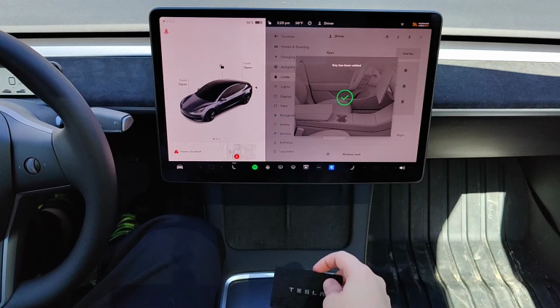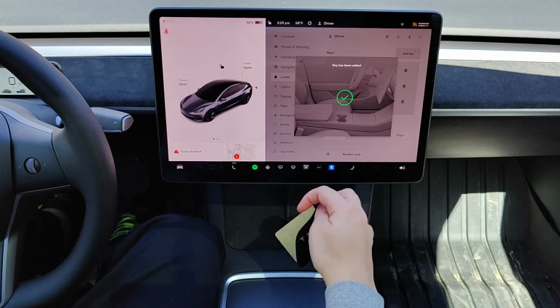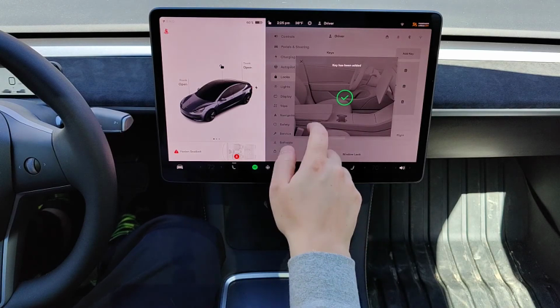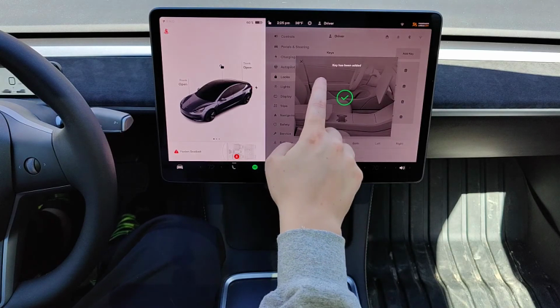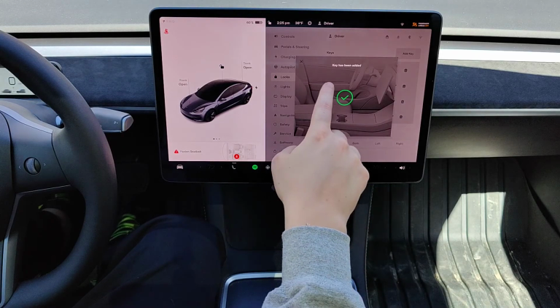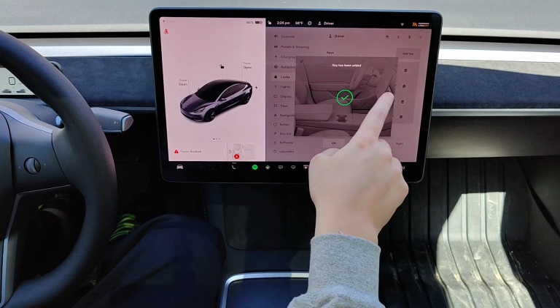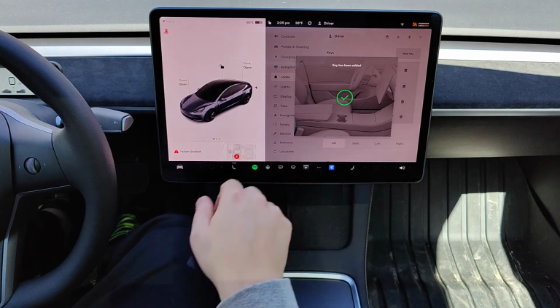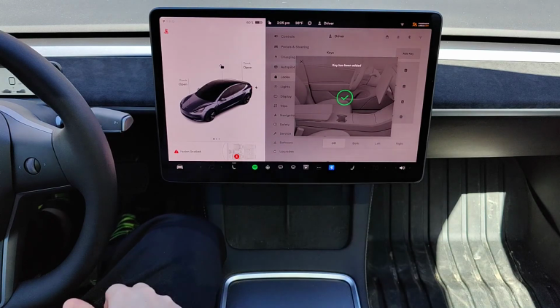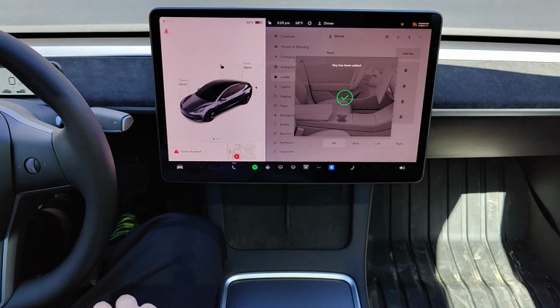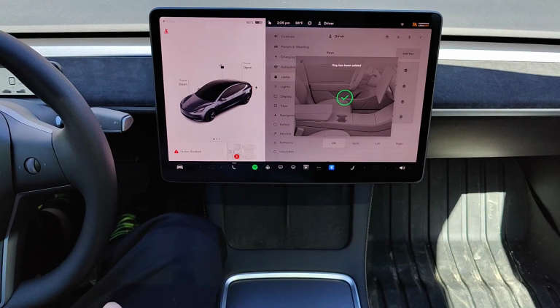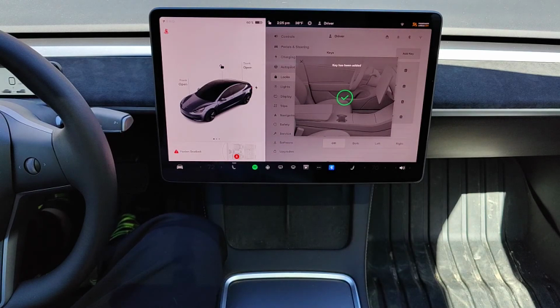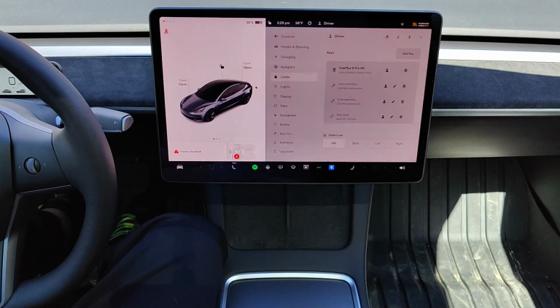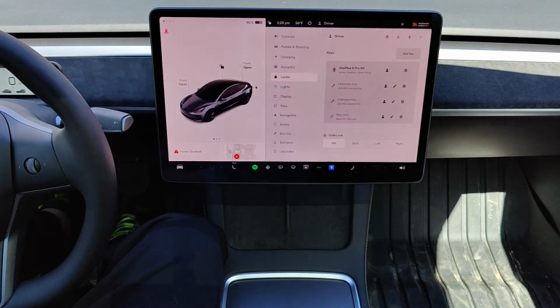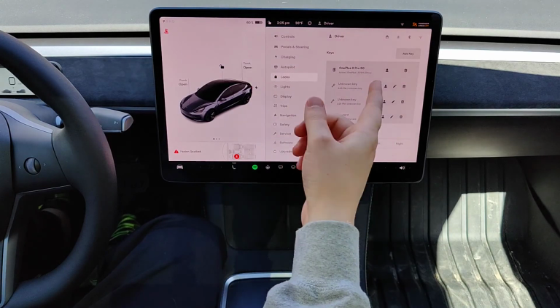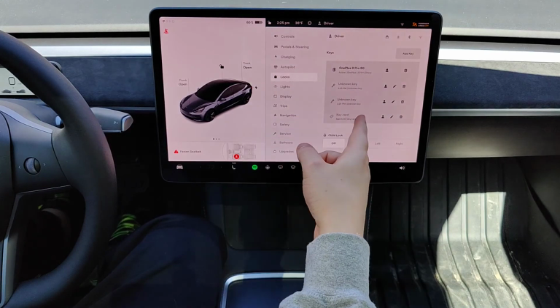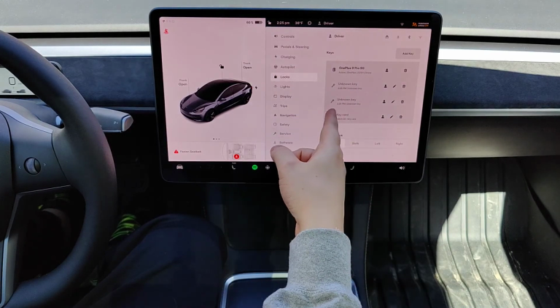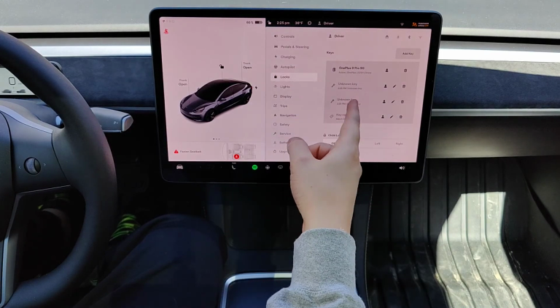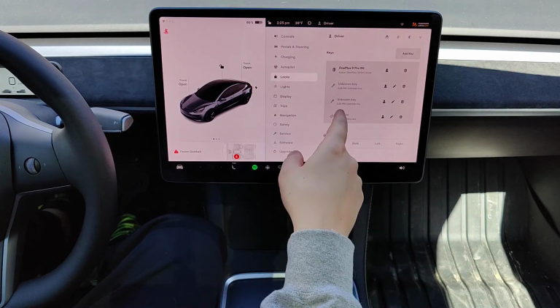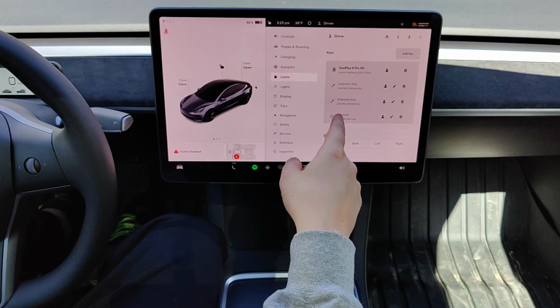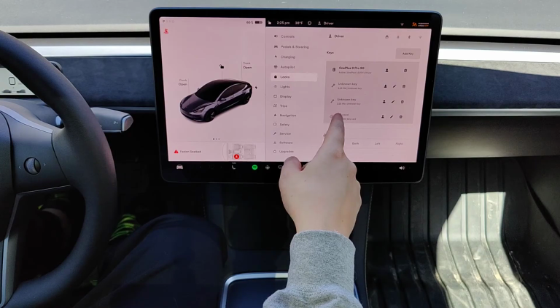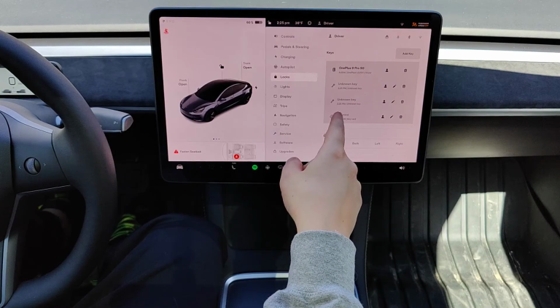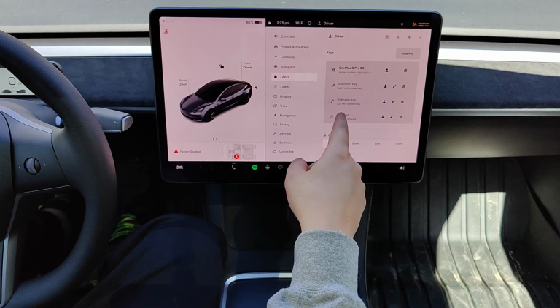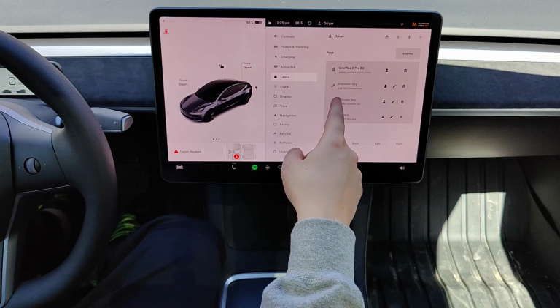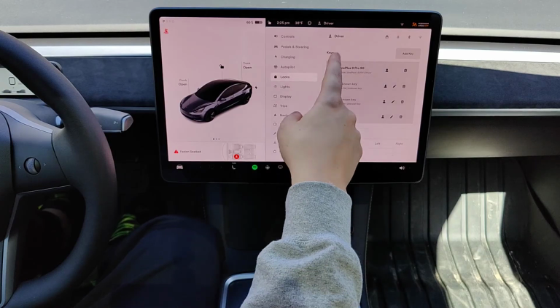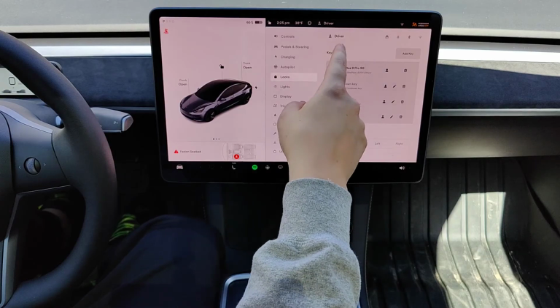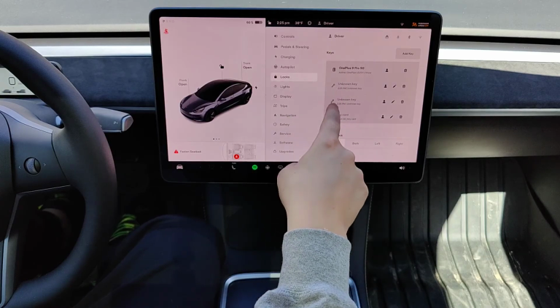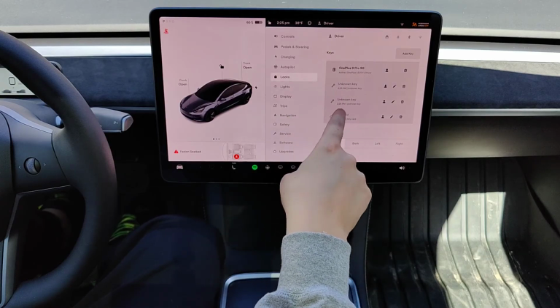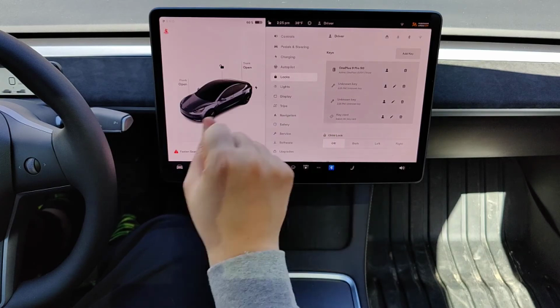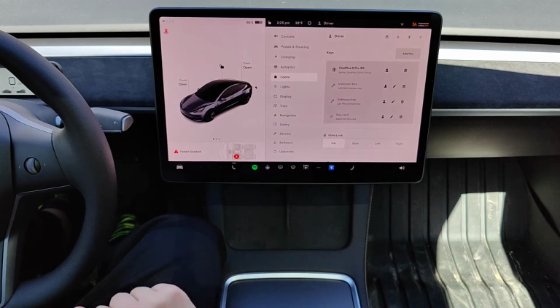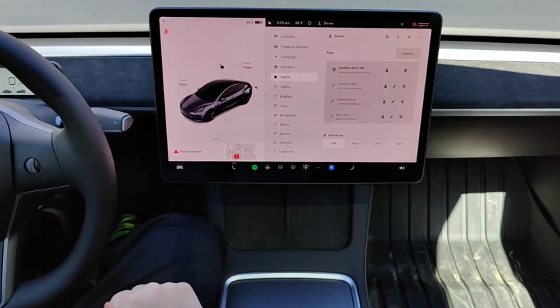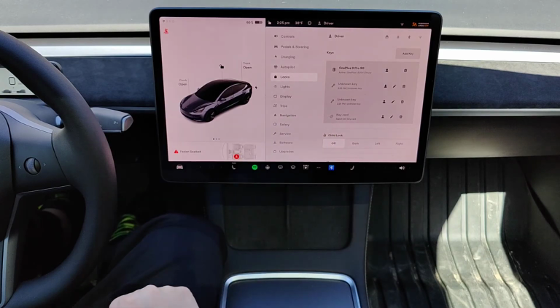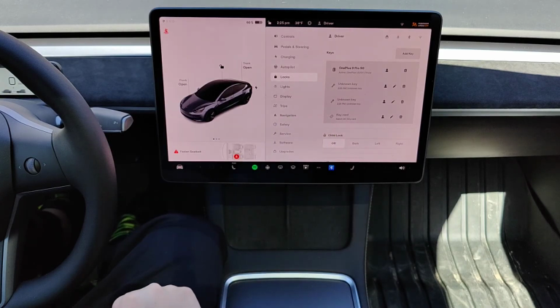And it says key has been added. Now I have an additional keycard in my keys for my Tesla.